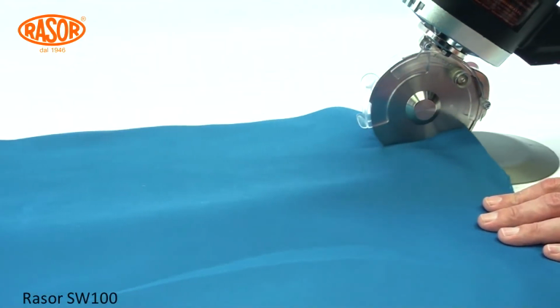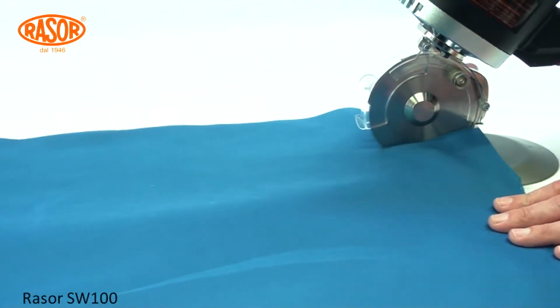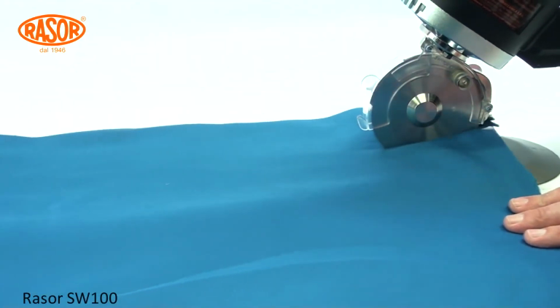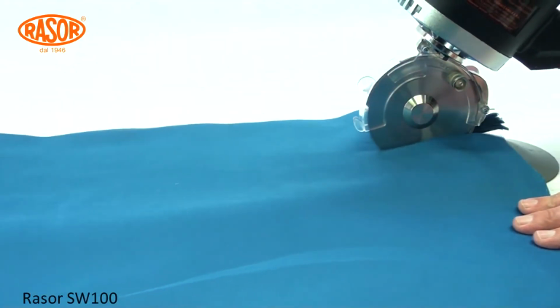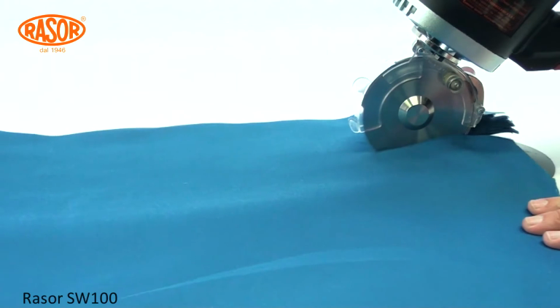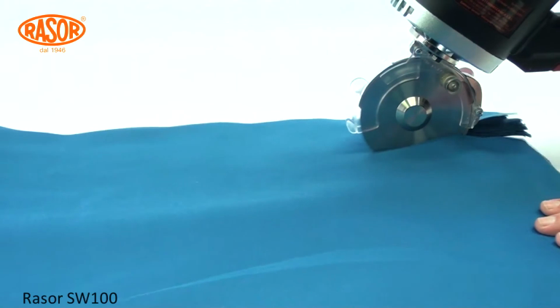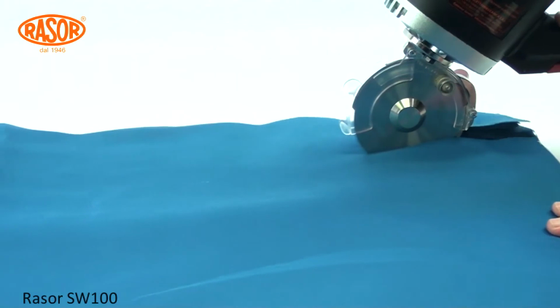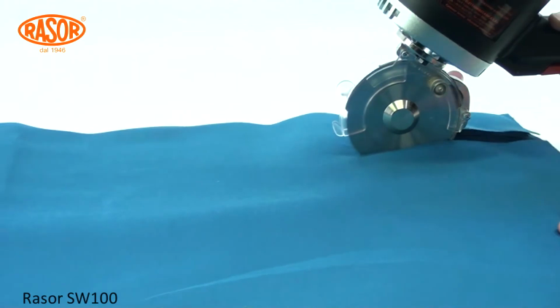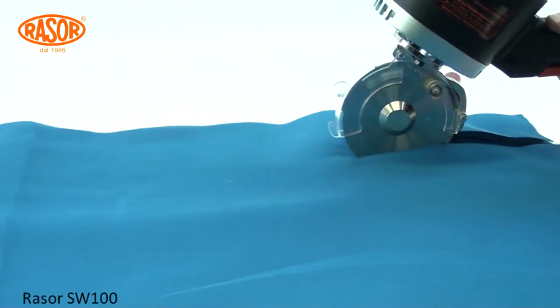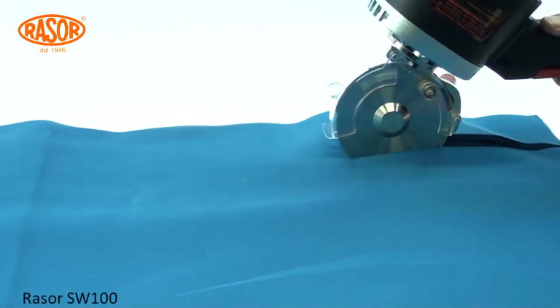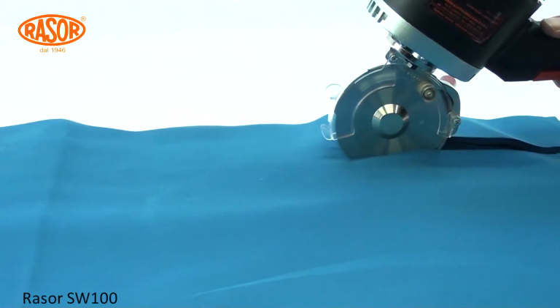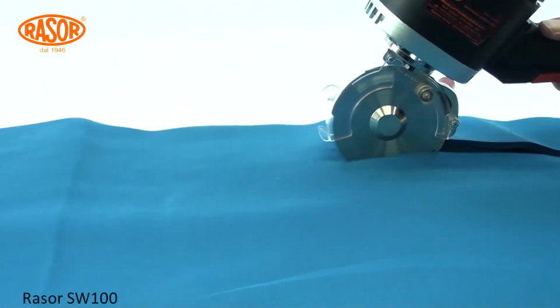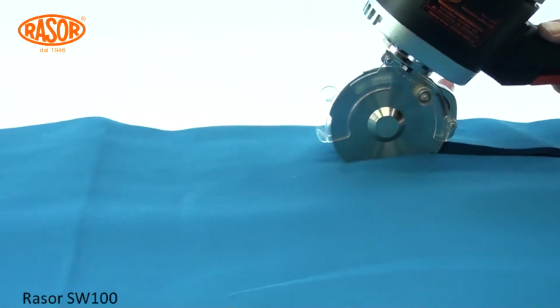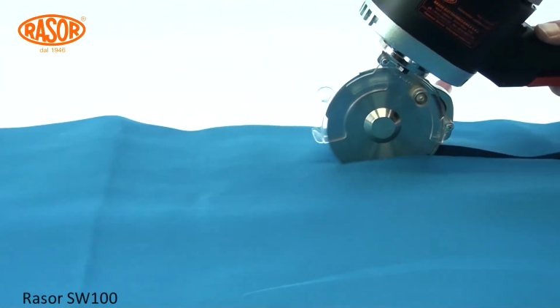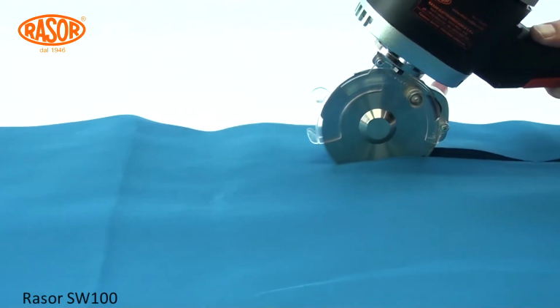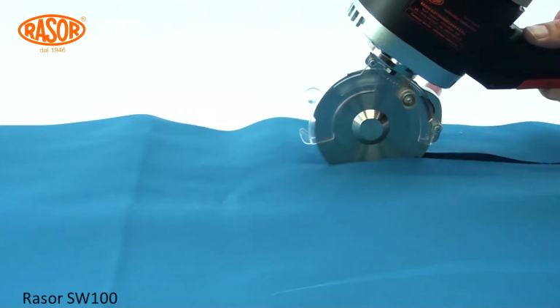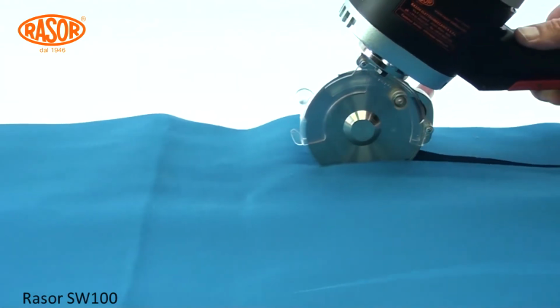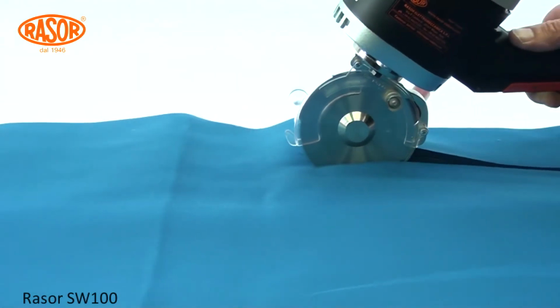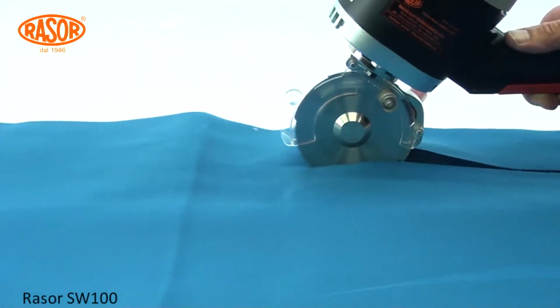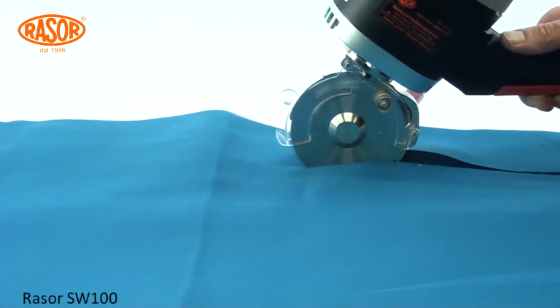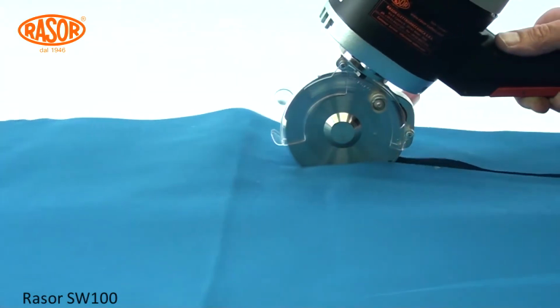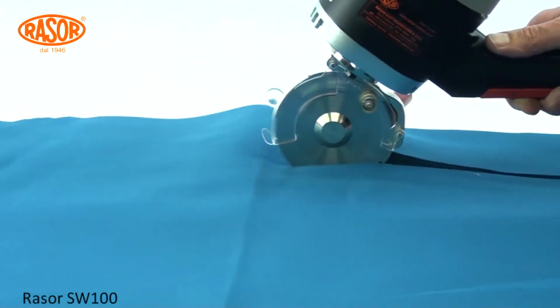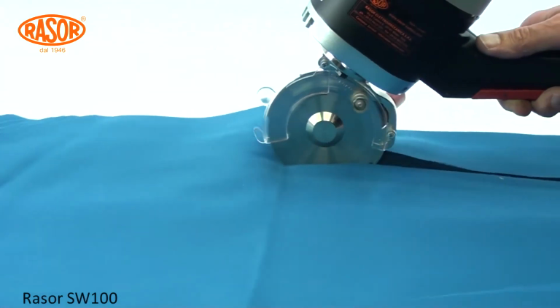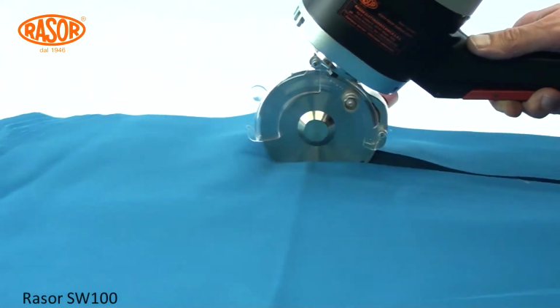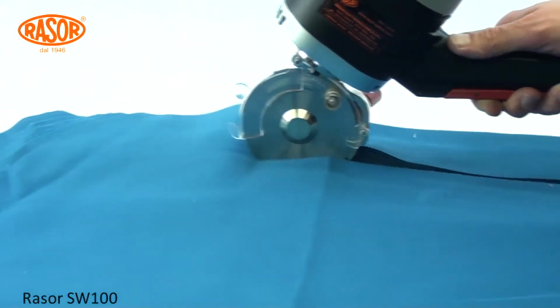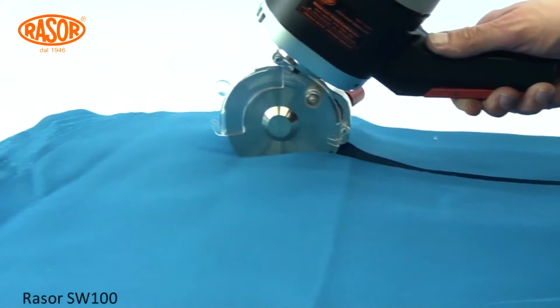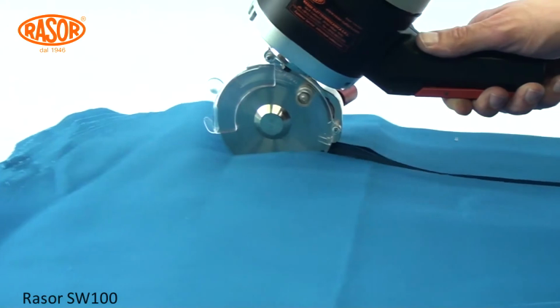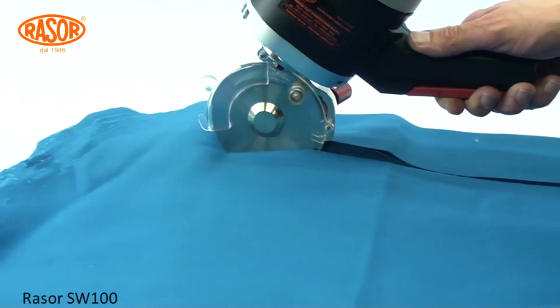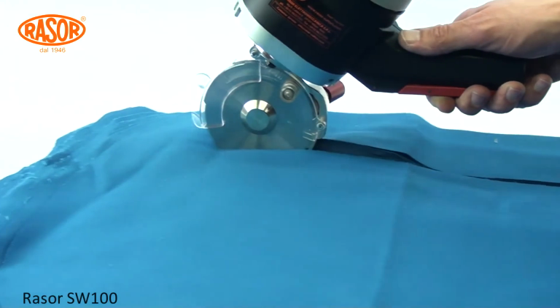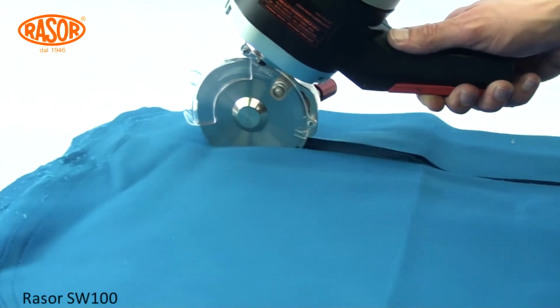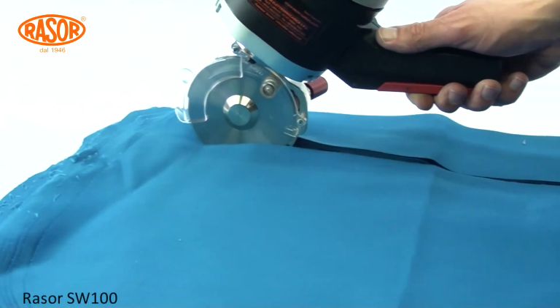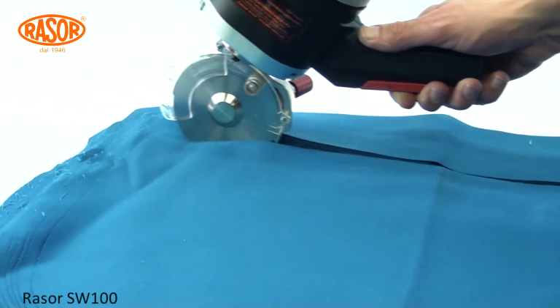The machine cuts PVC as well as fabrics in single and multiple layers, and carpet with ease, both in straight lines and curves.